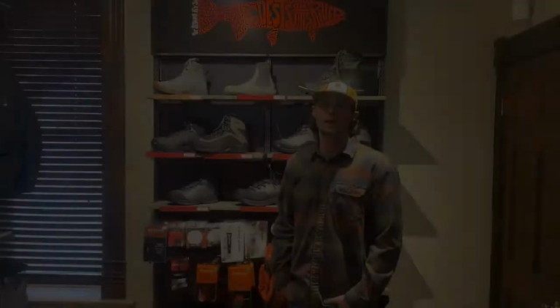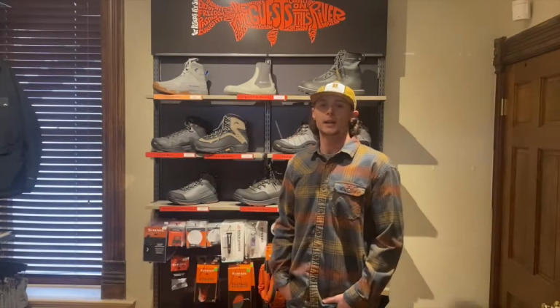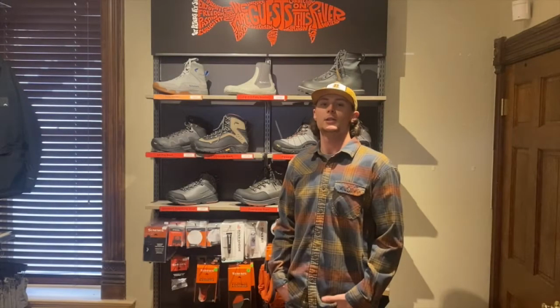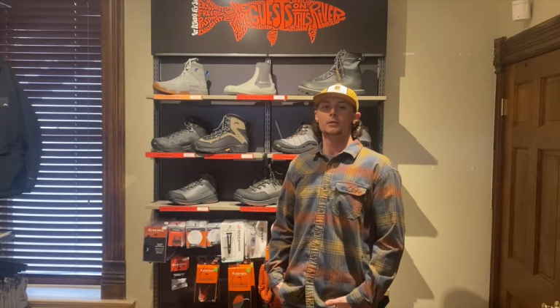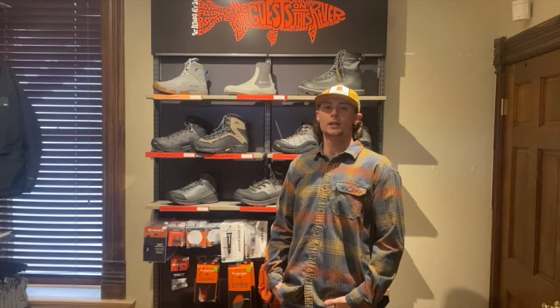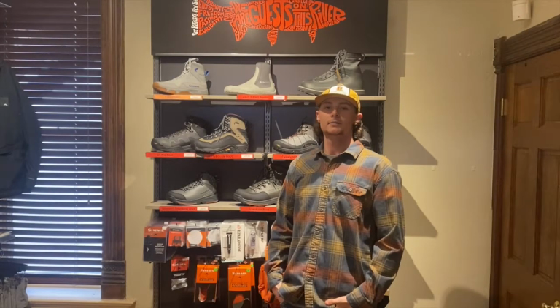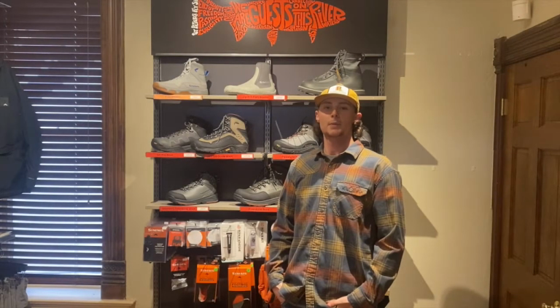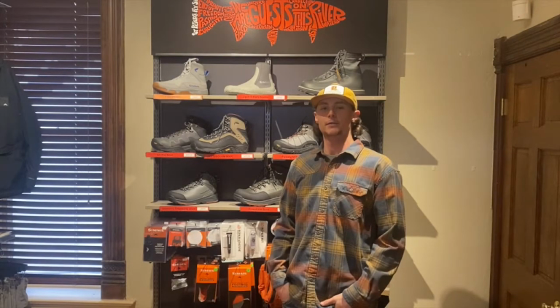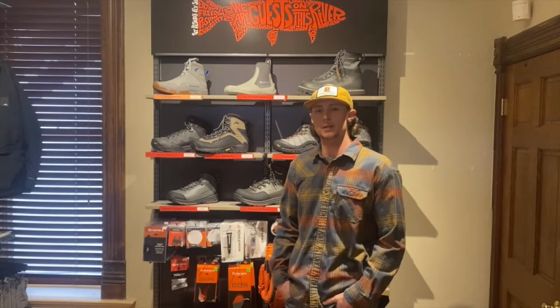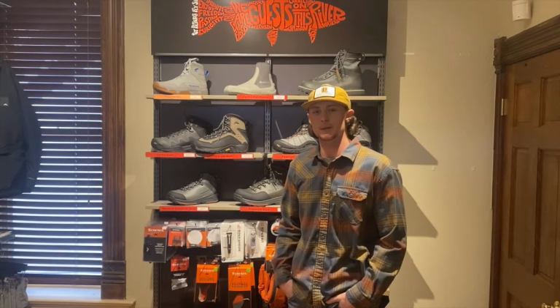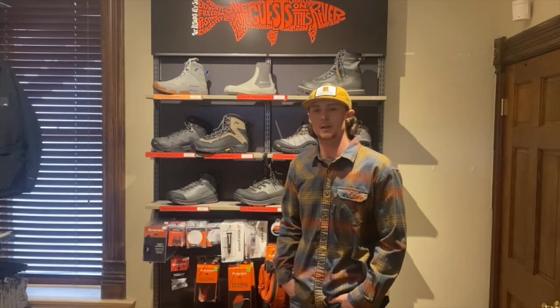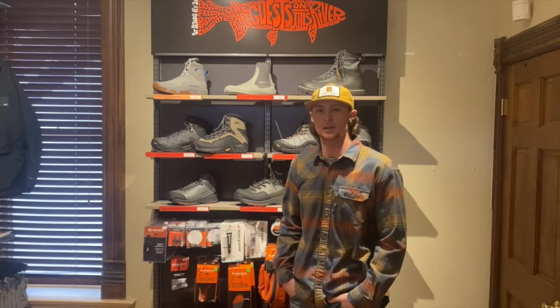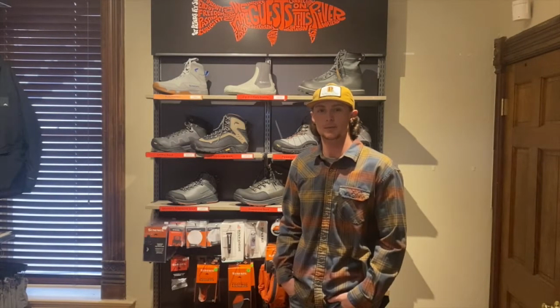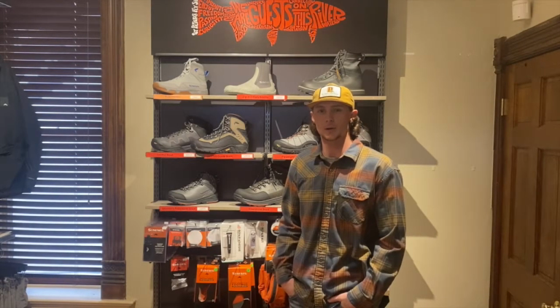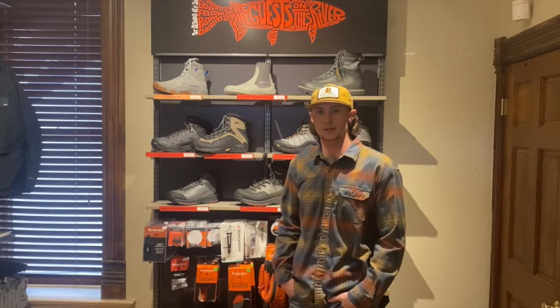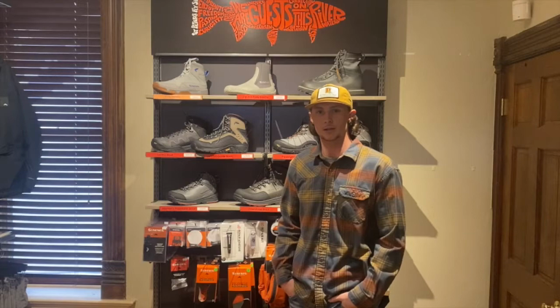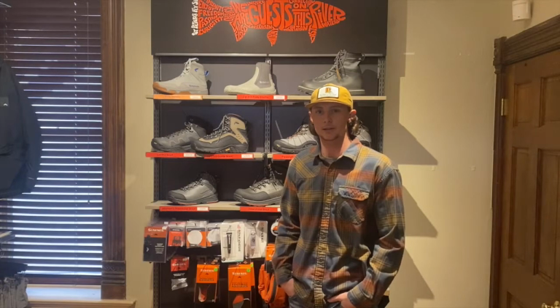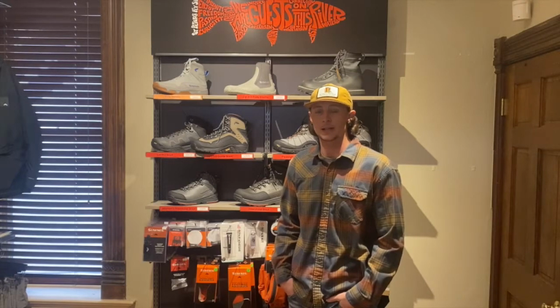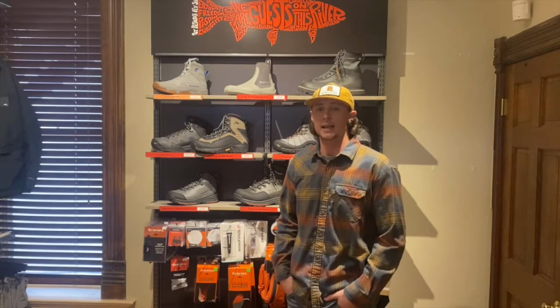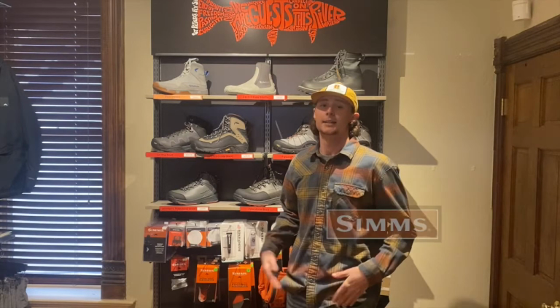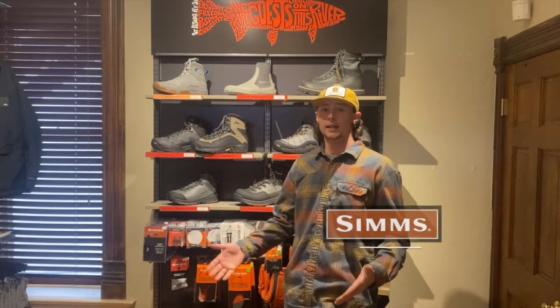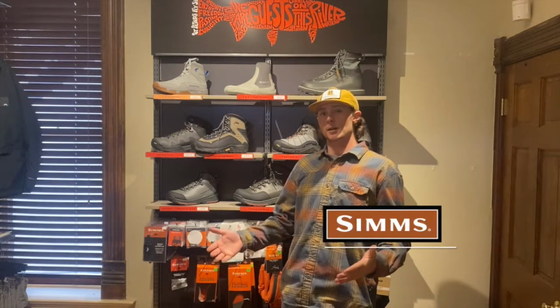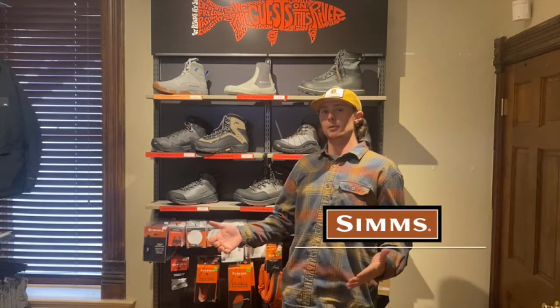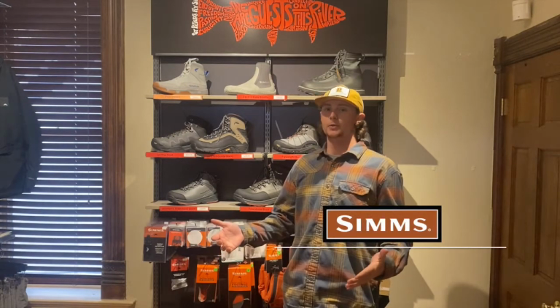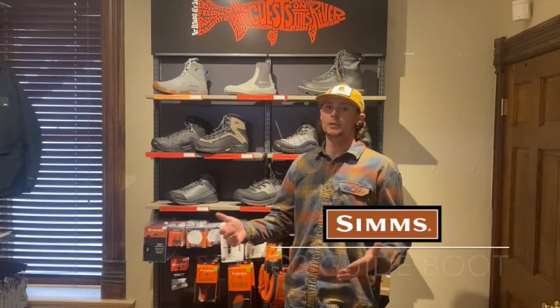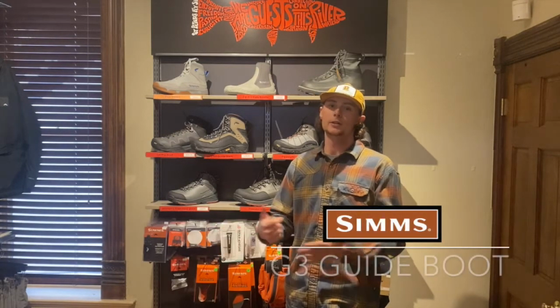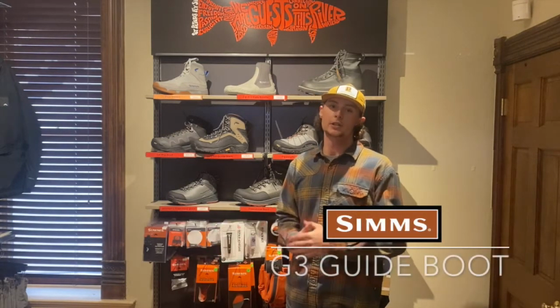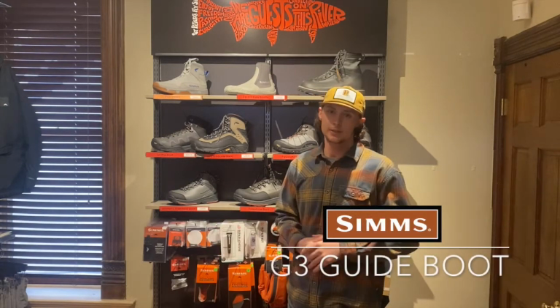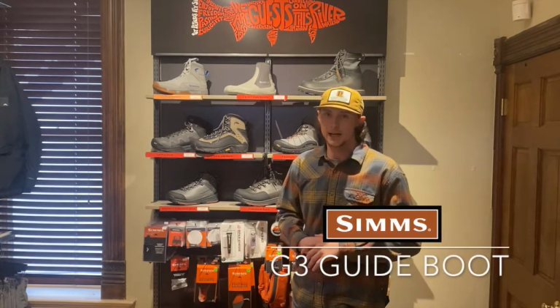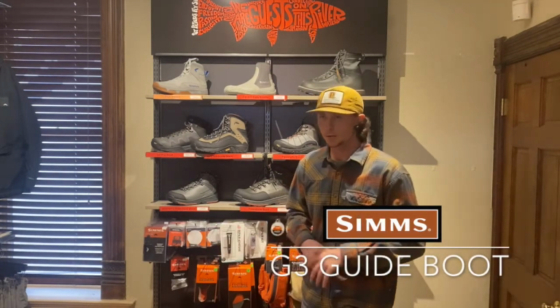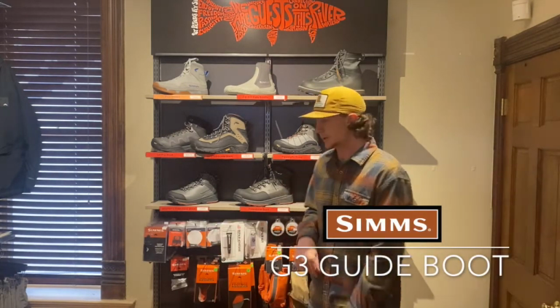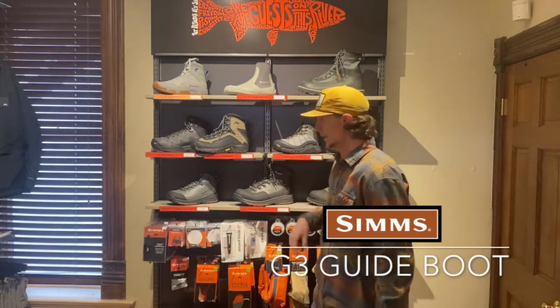Hey guys, what's going on? It's Matt from St. Peace Fly Shop in Fort Collins, Colorado, and today I'm going to be reviewing the G3 Guide Boot with you guys.